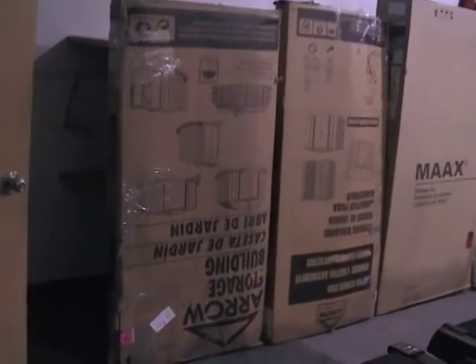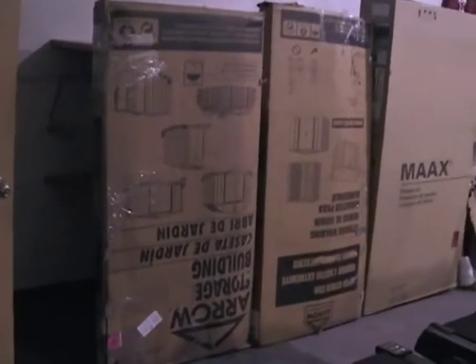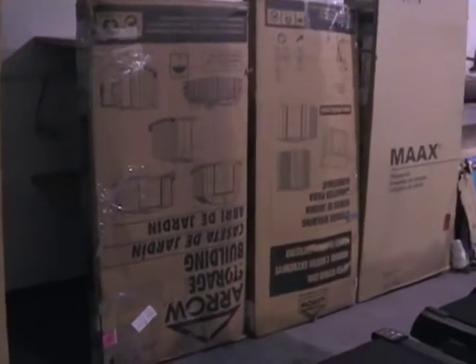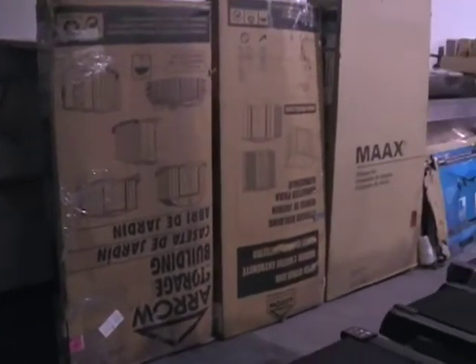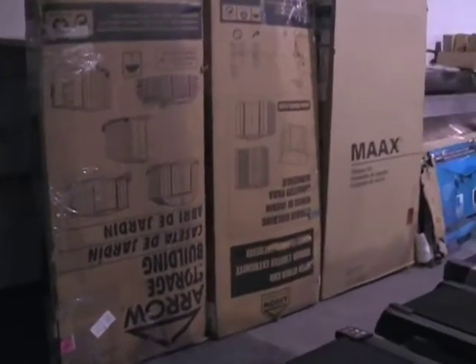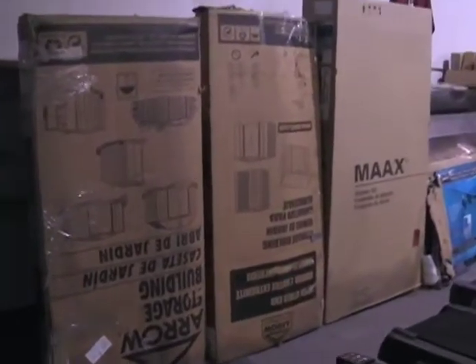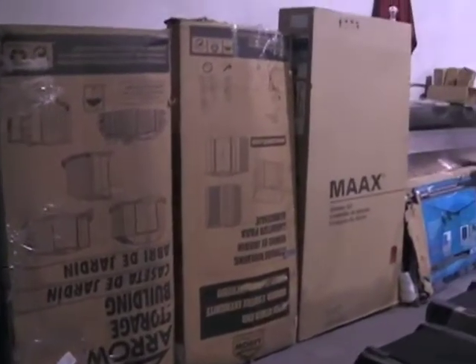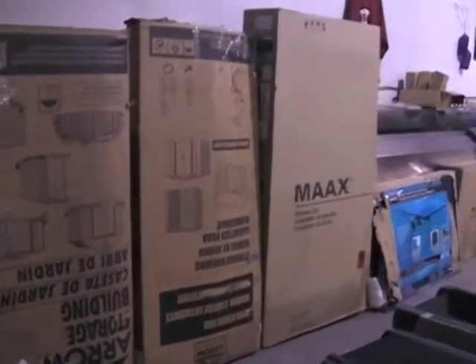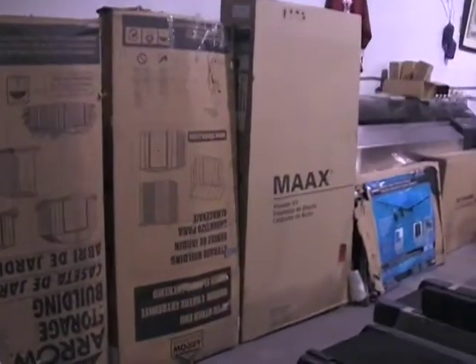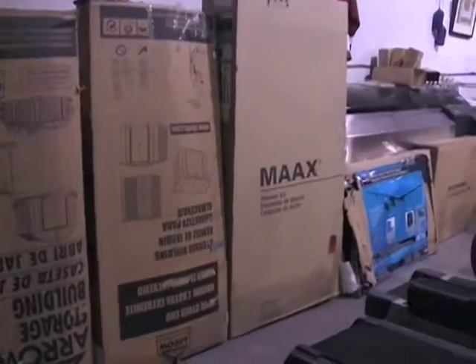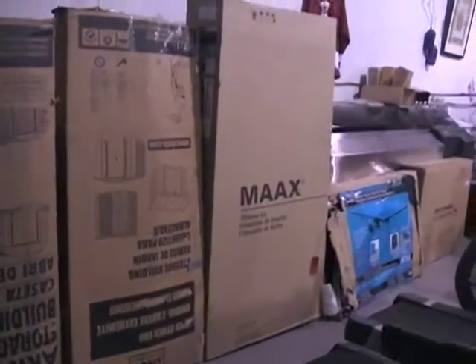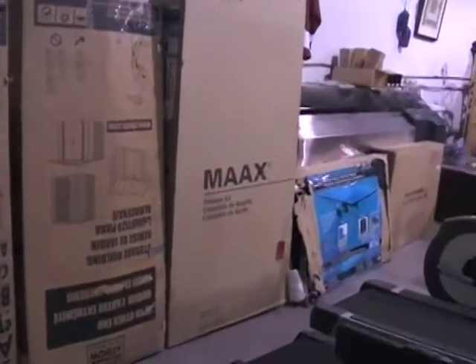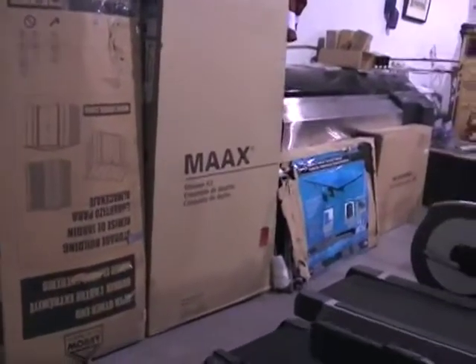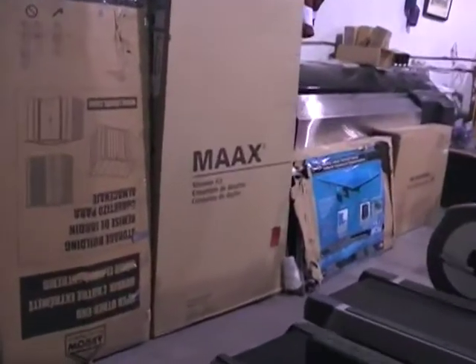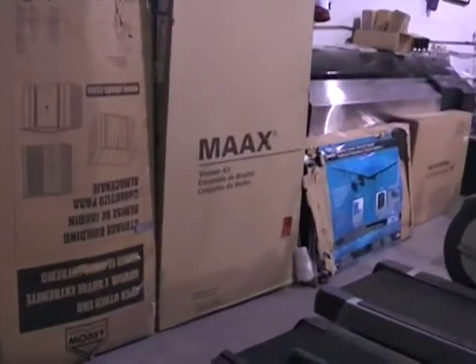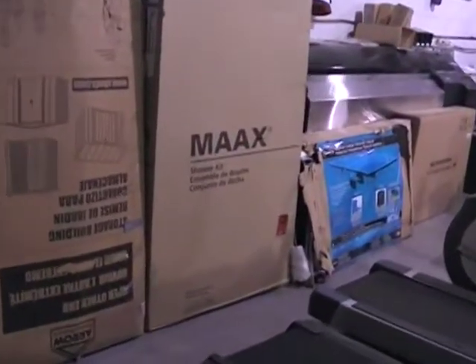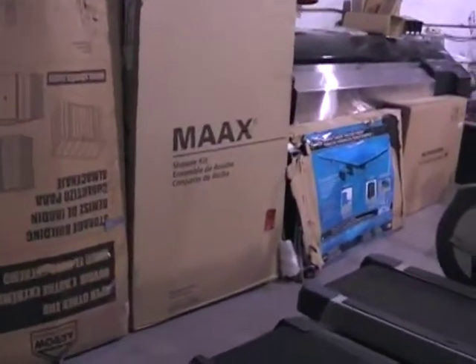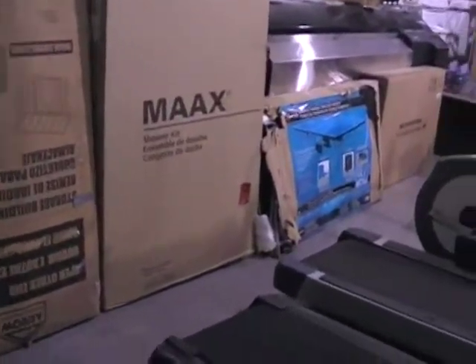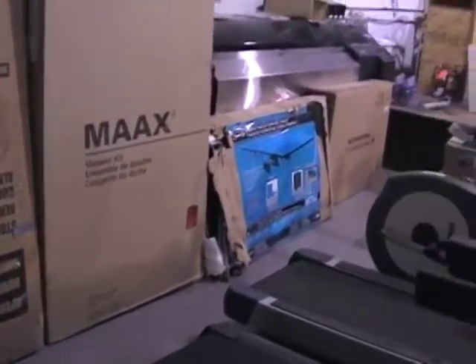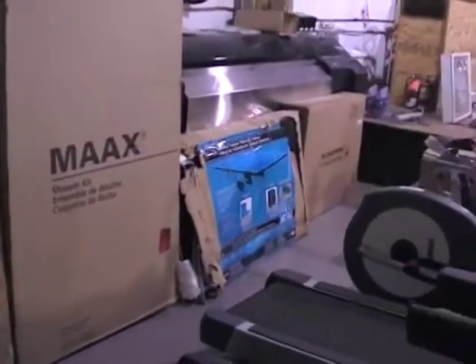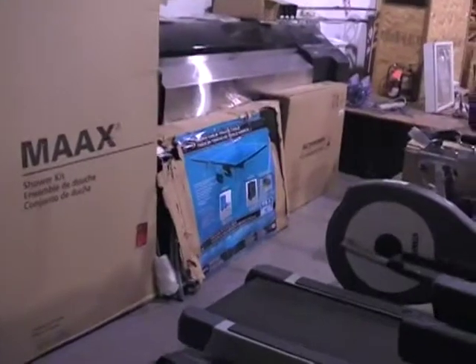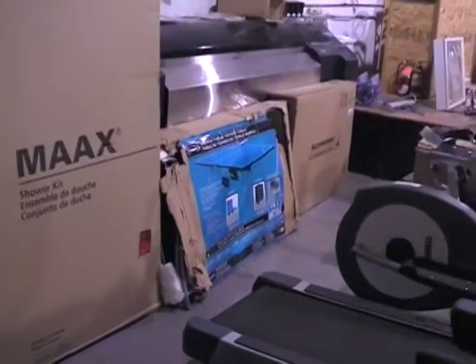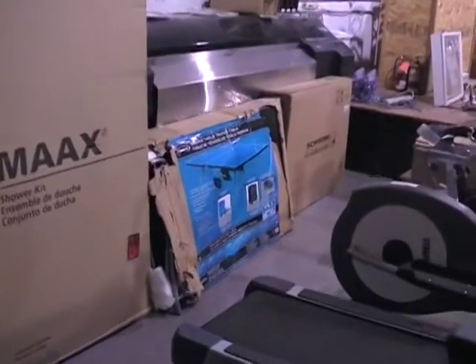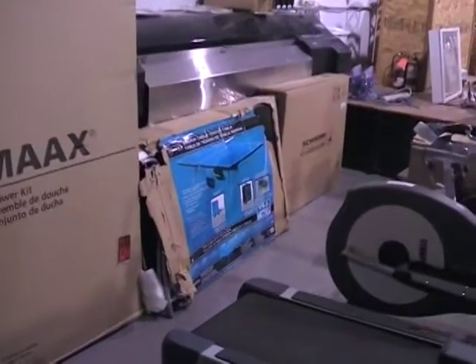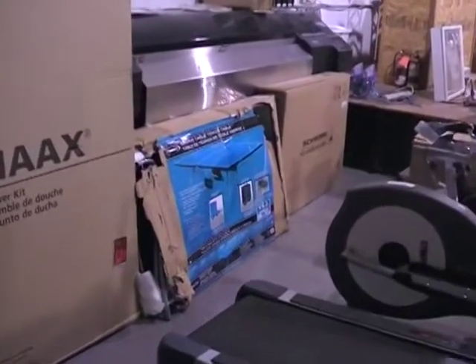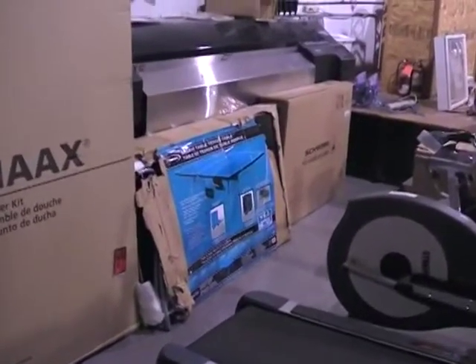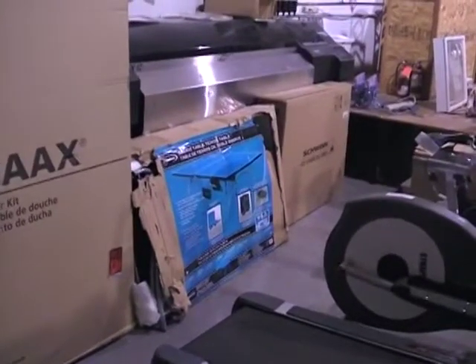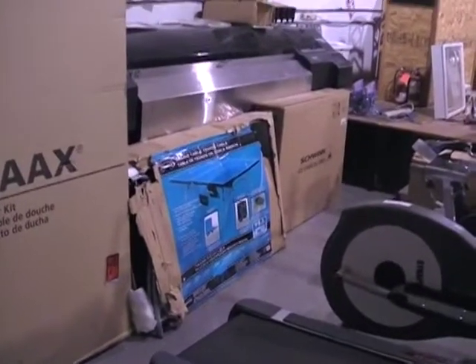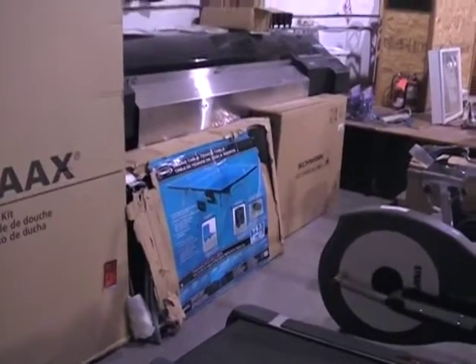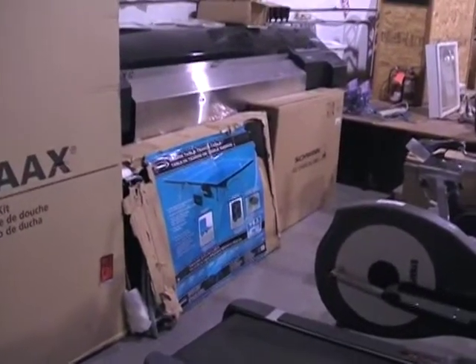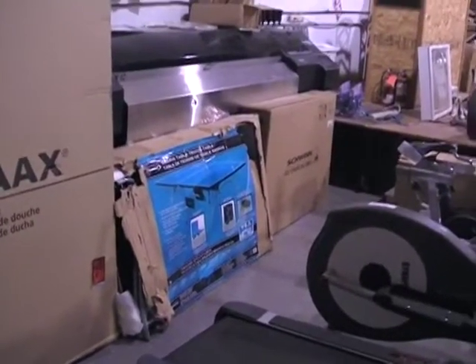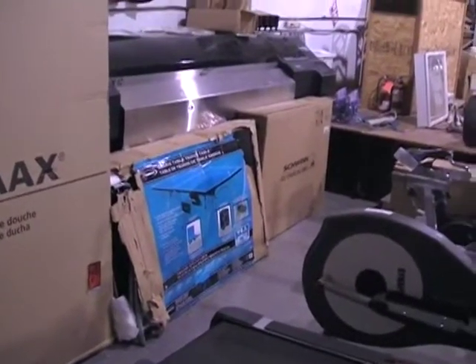Got brand new sheds in the box. Right back there, got a shower kit. Take a look here — ping pong table.